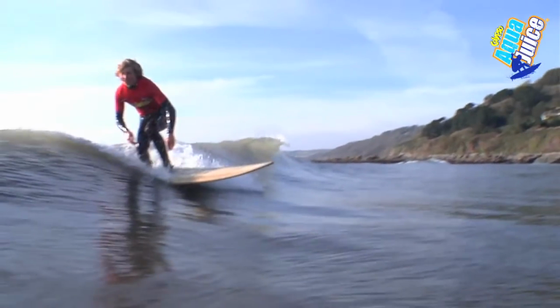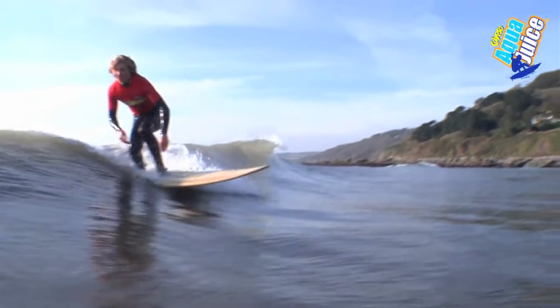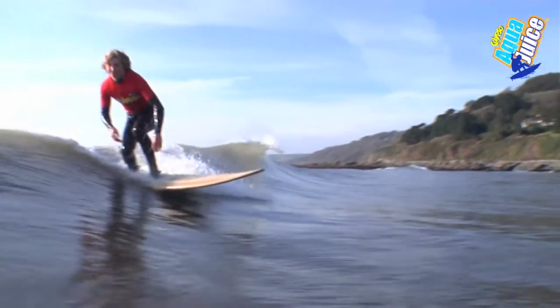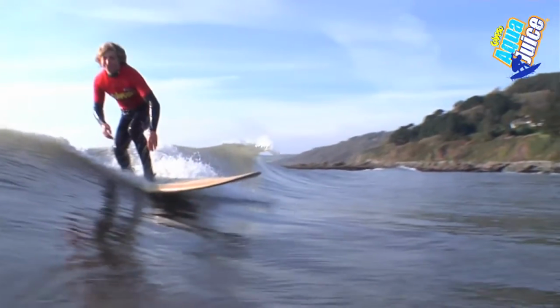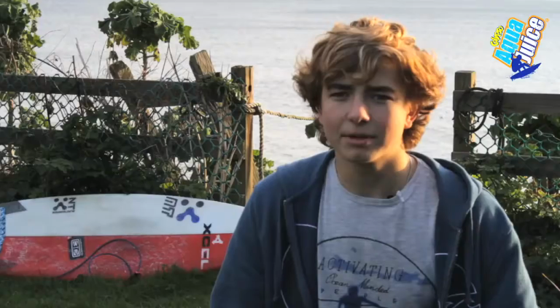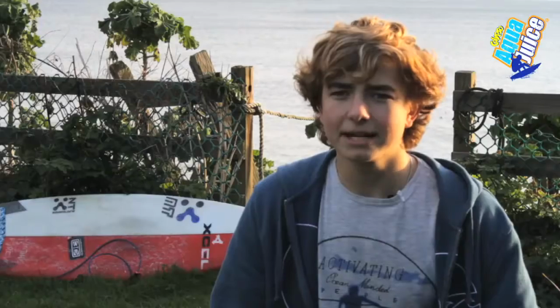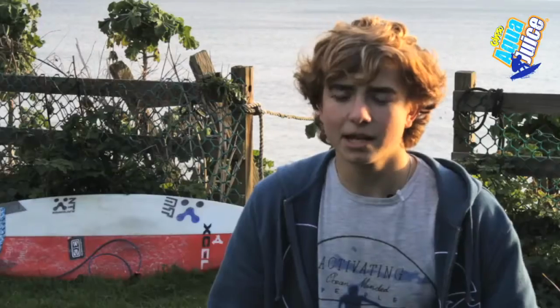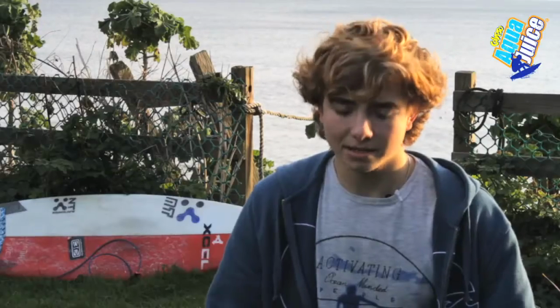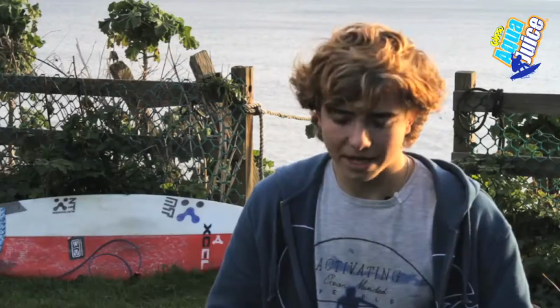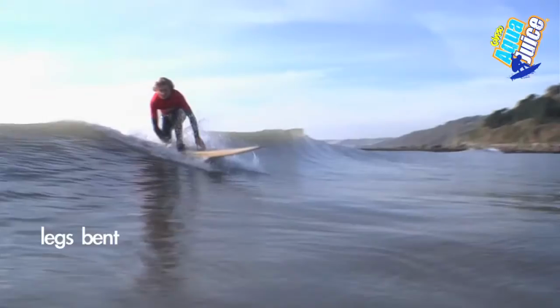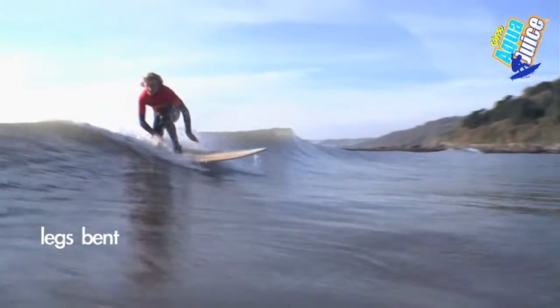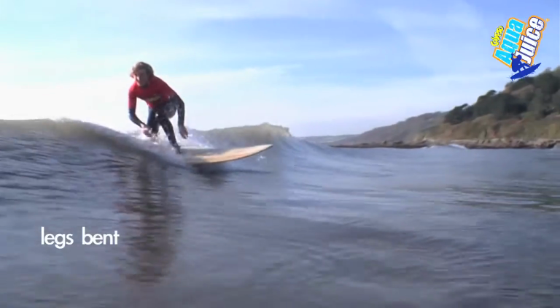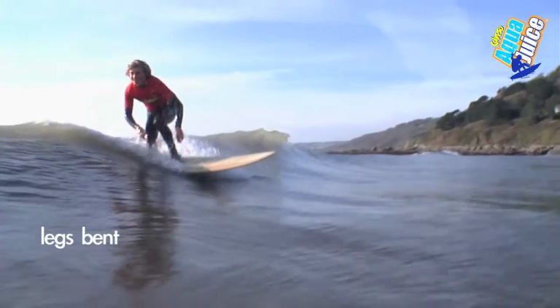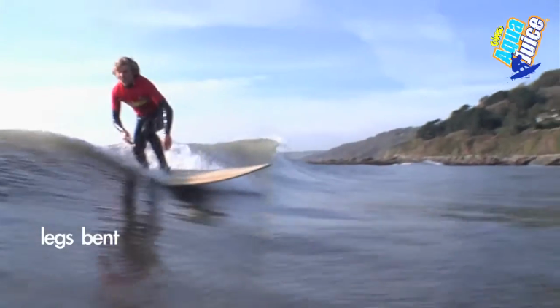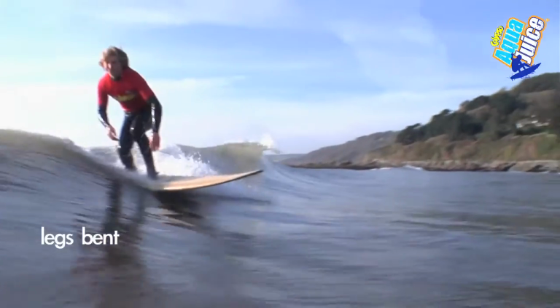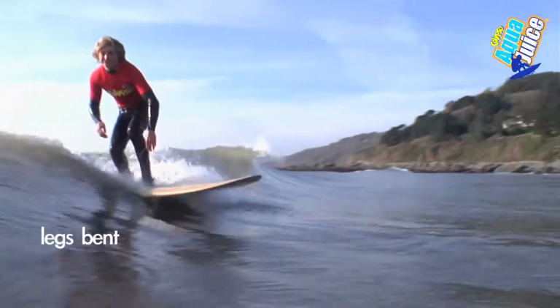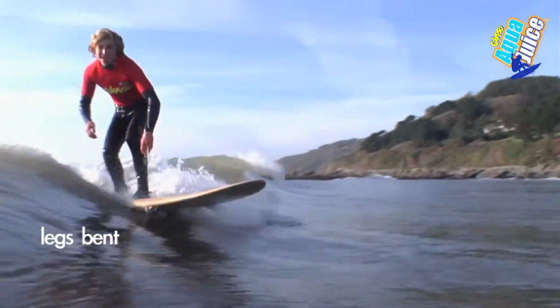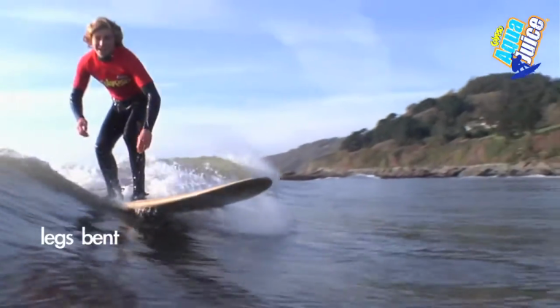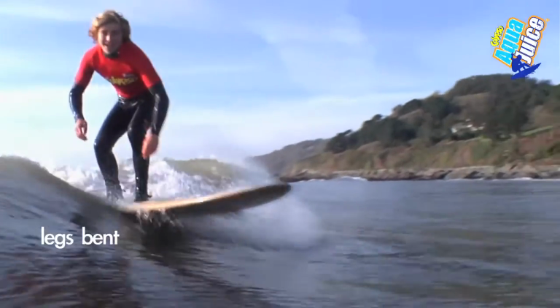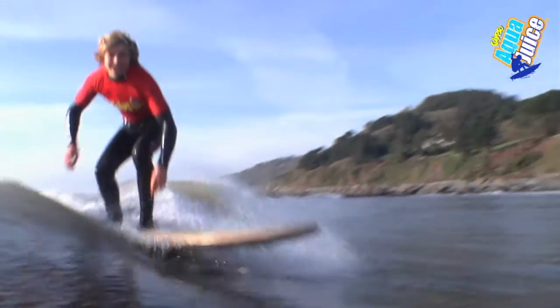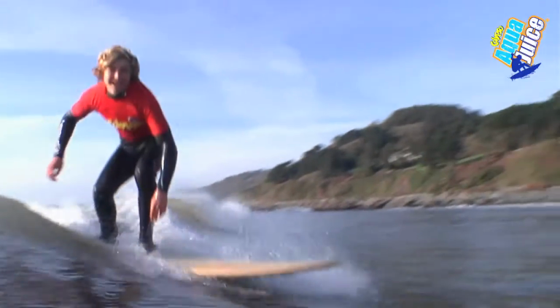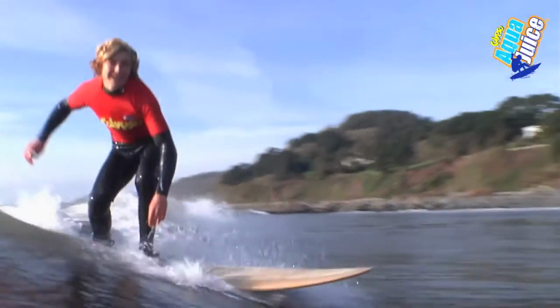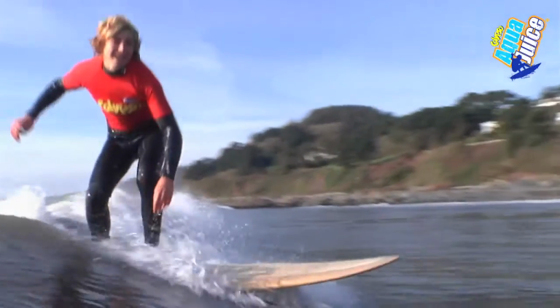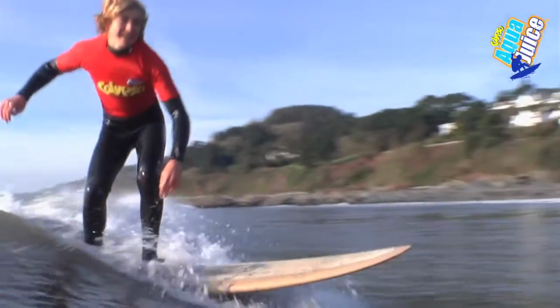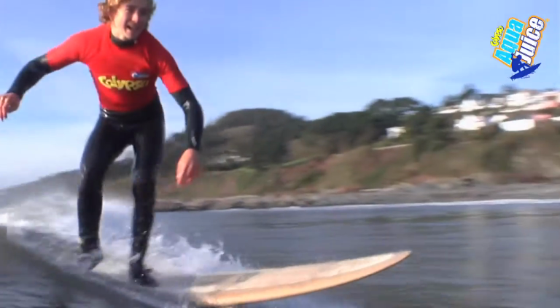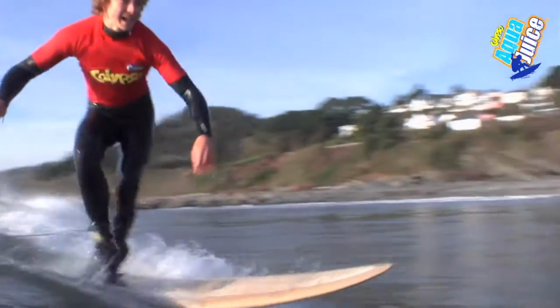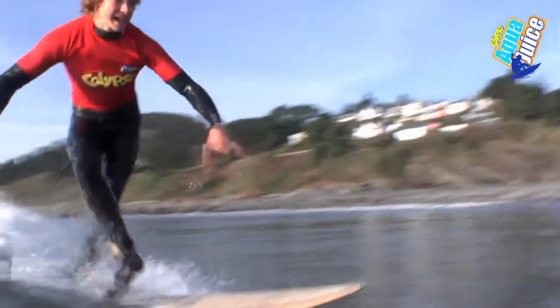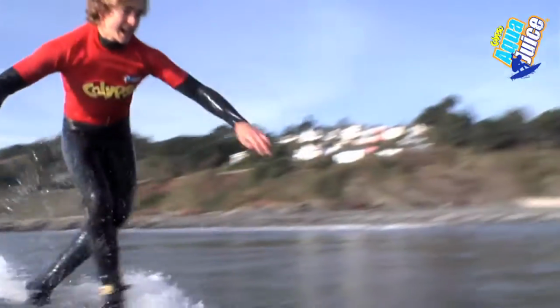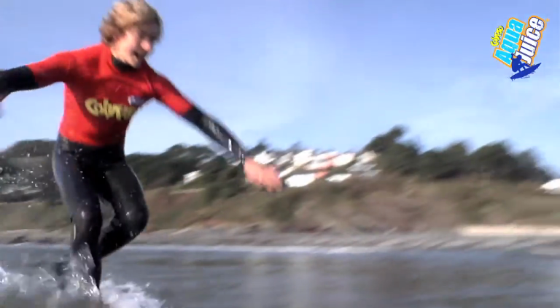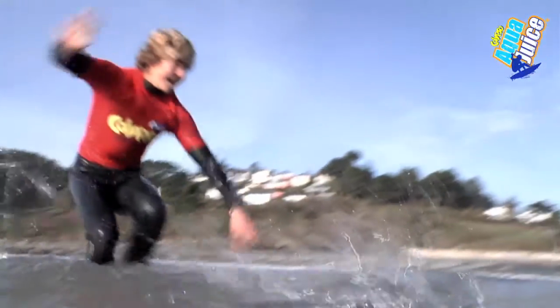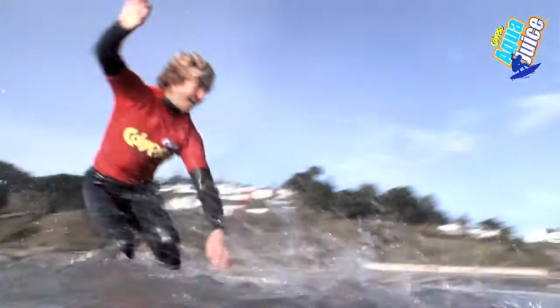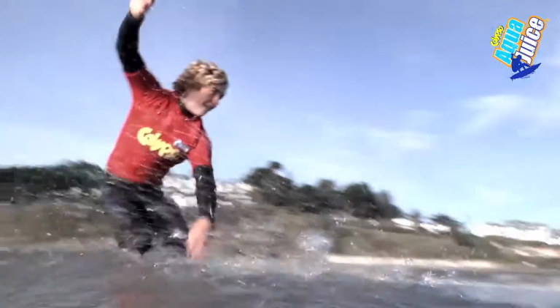Try and keep your legs nice and bent so you're really stable and you're ready for any movements that the wave might throw at you.